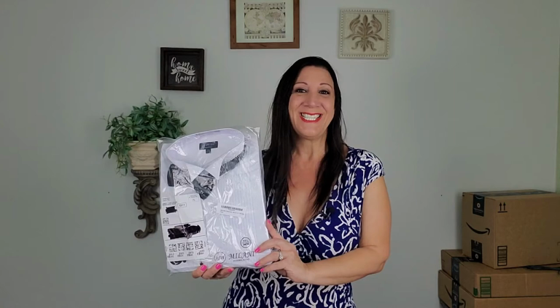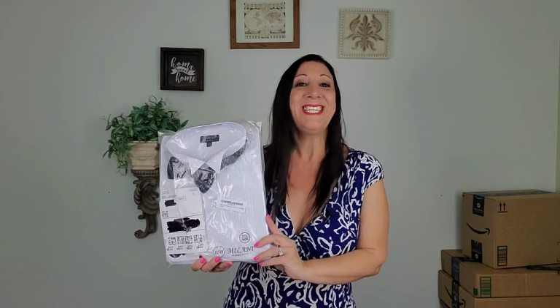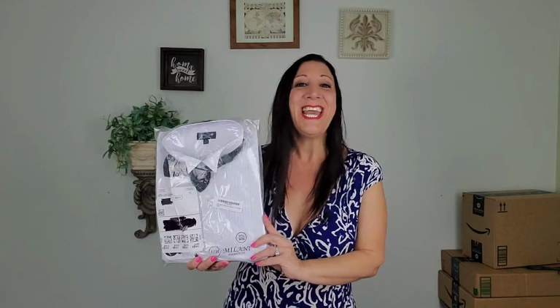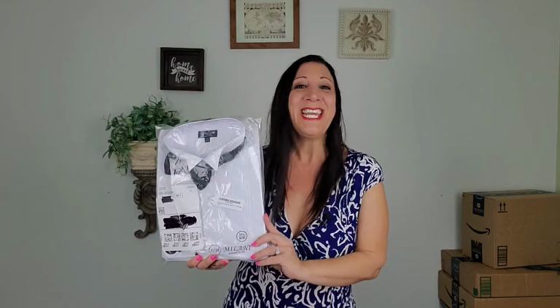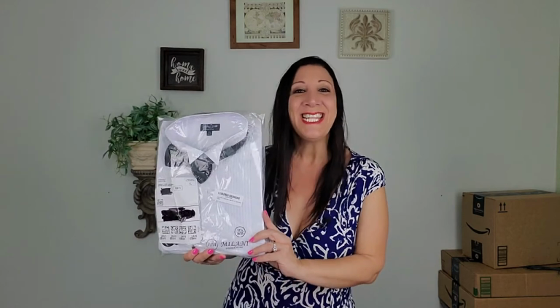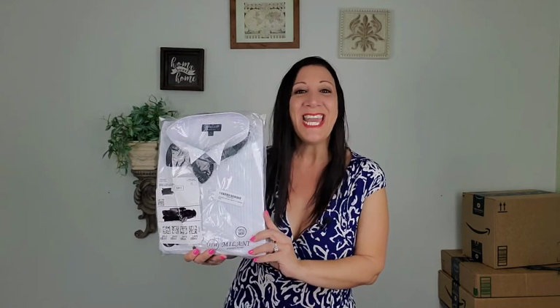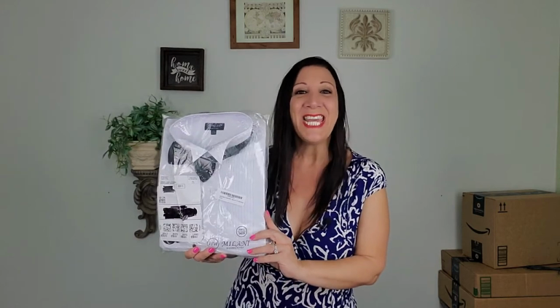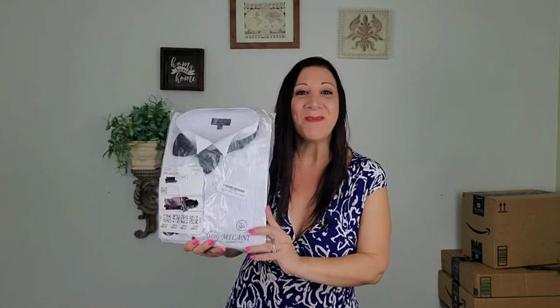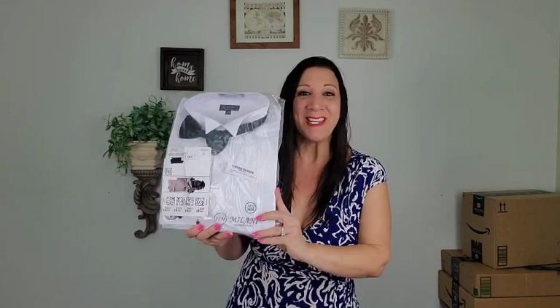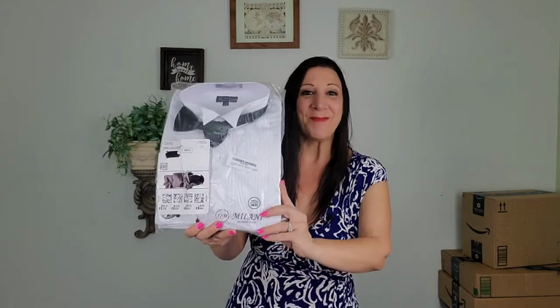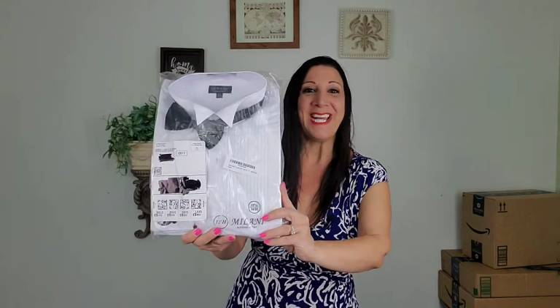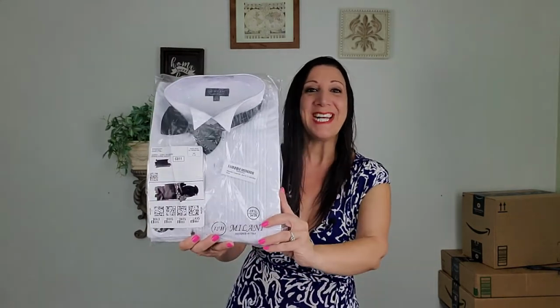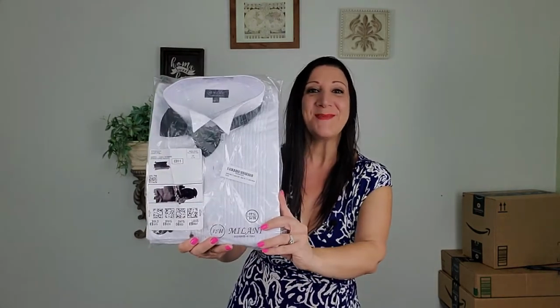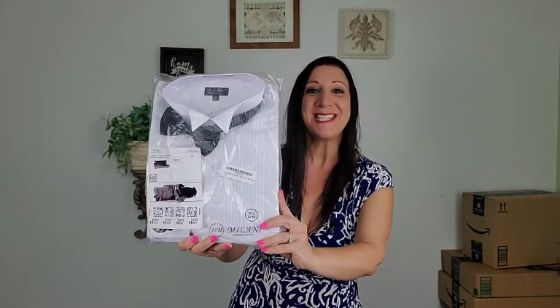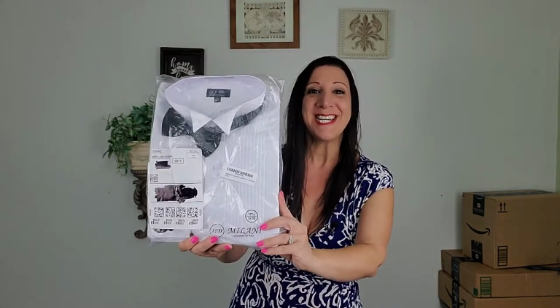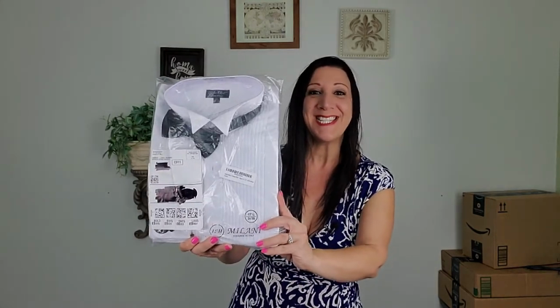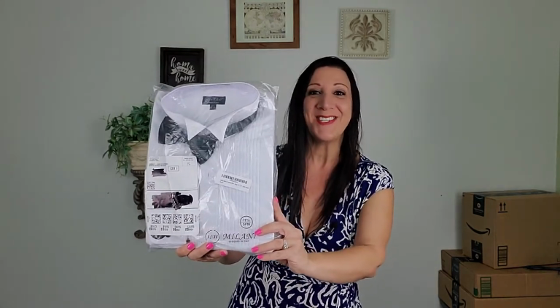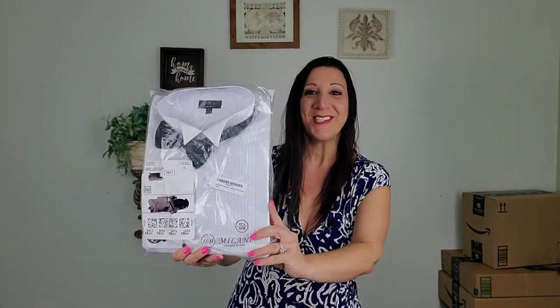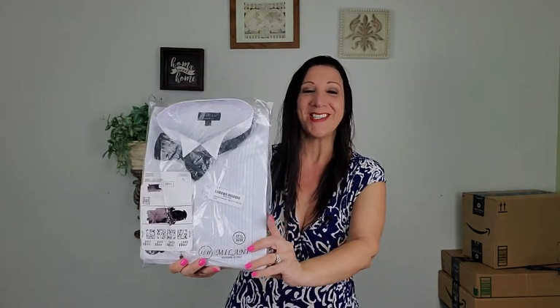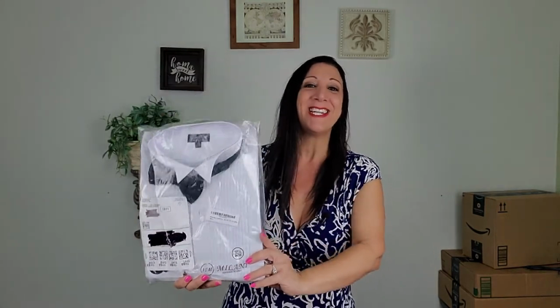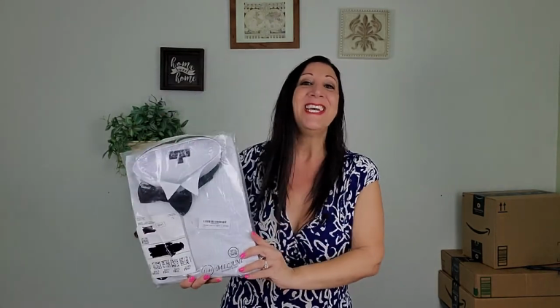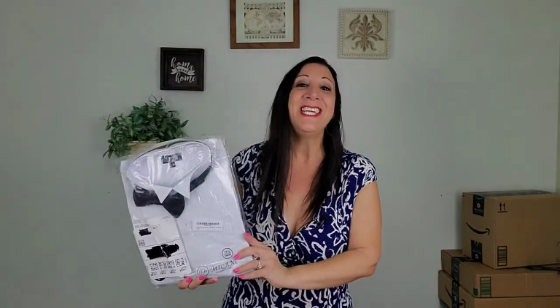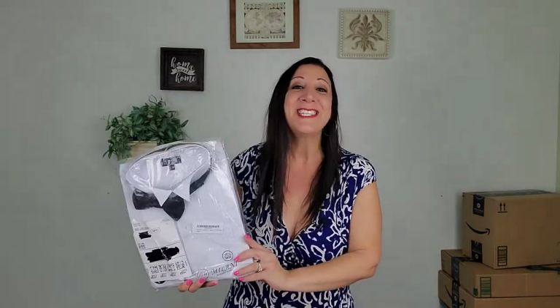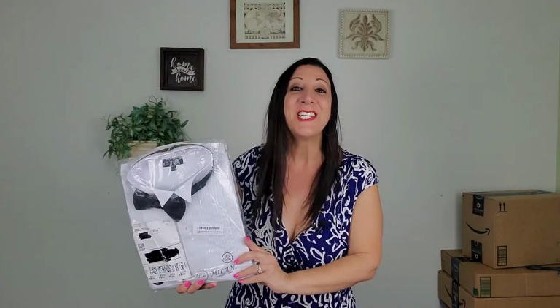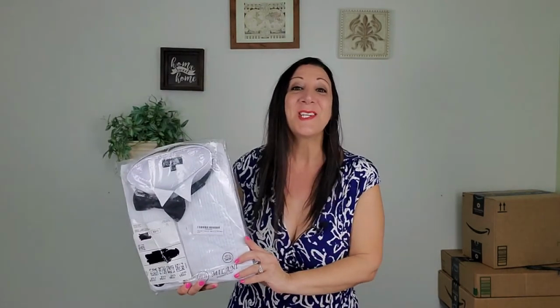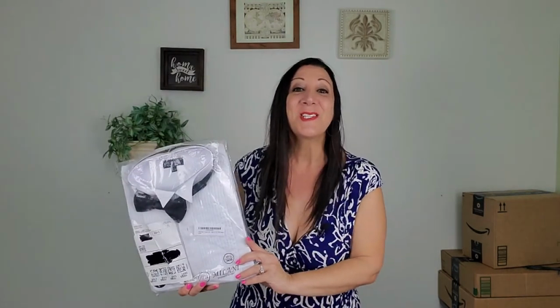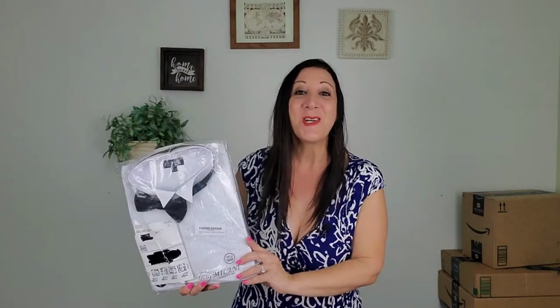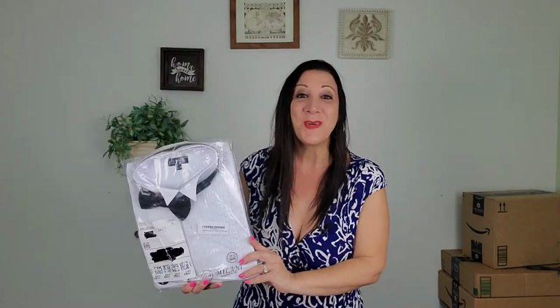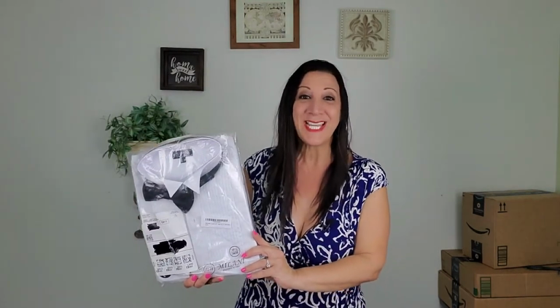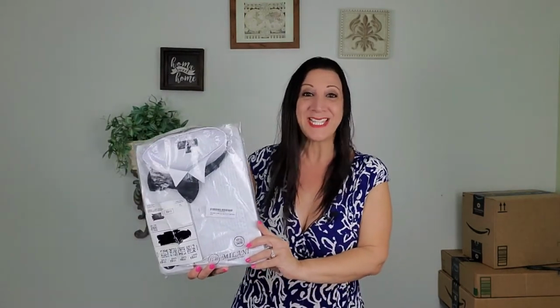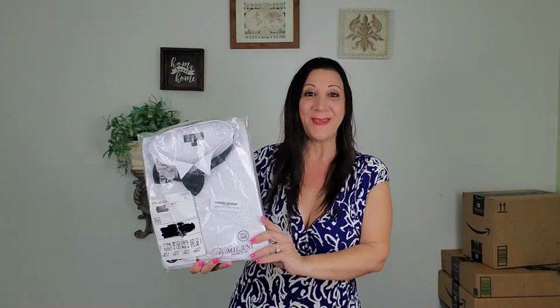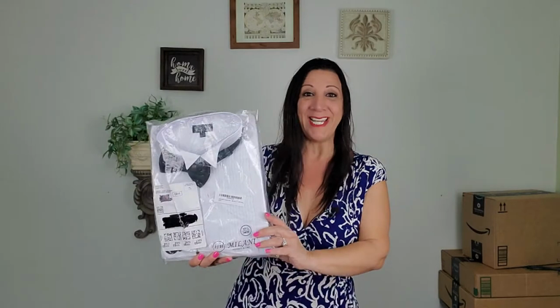Yay, it came — my husband's tuxedo shirt. He is going to look so handsome in it.